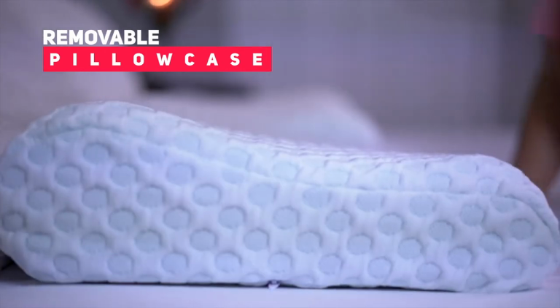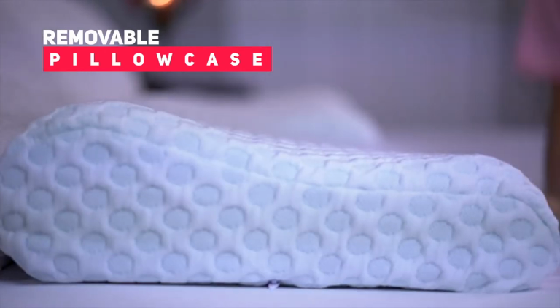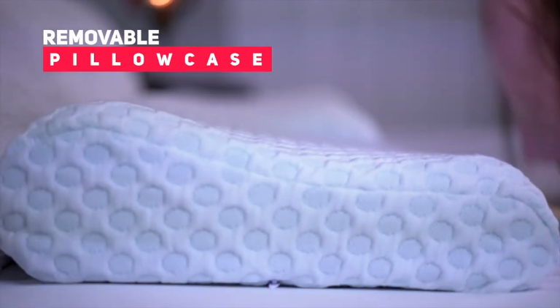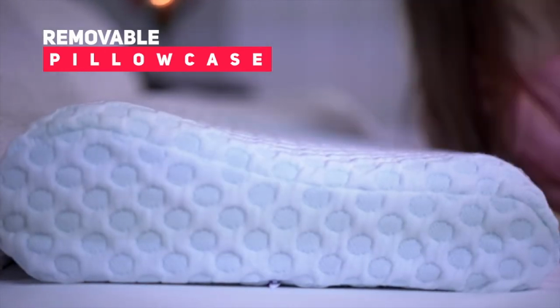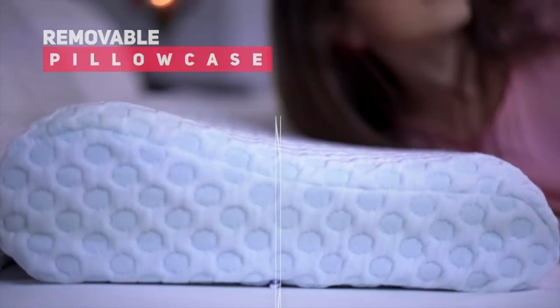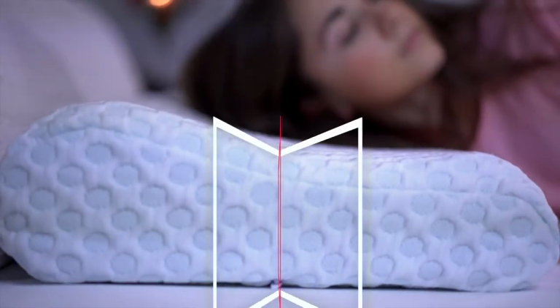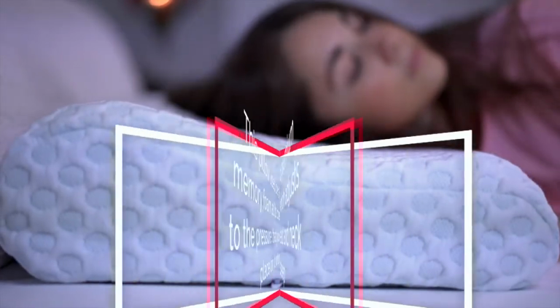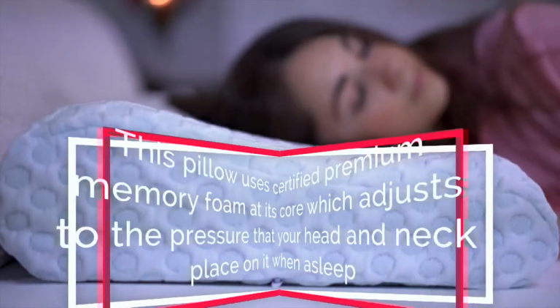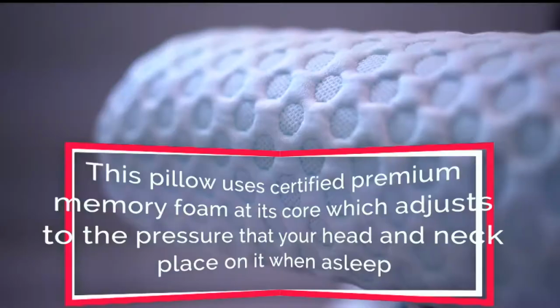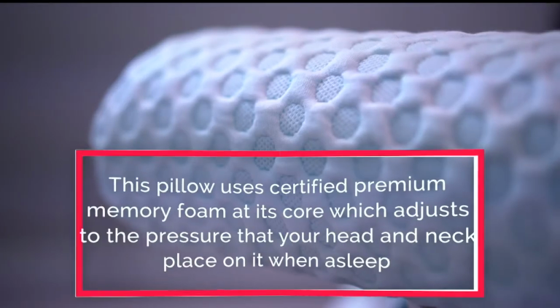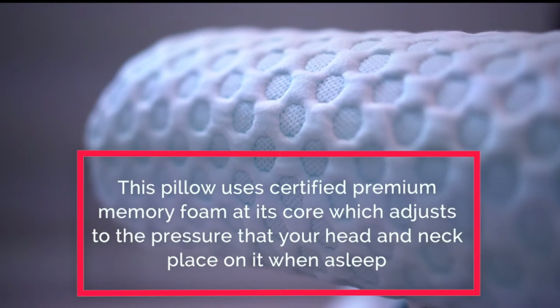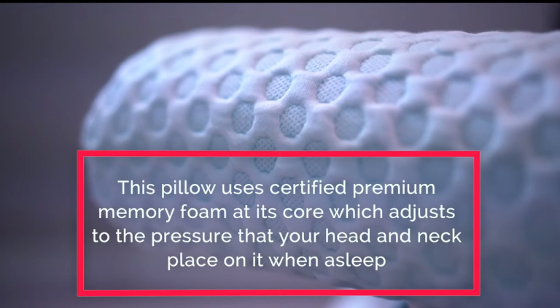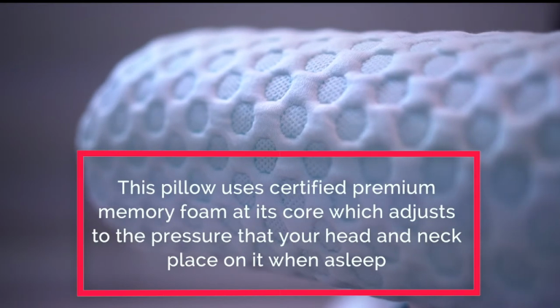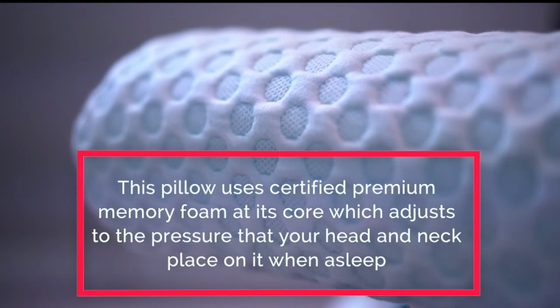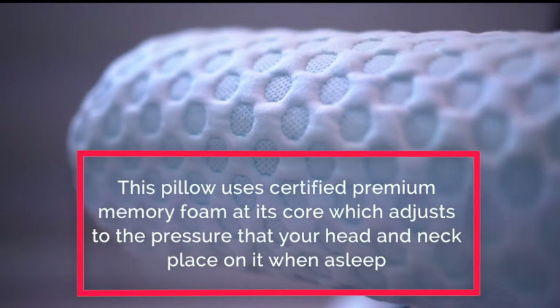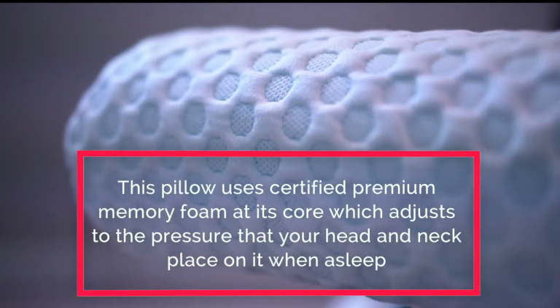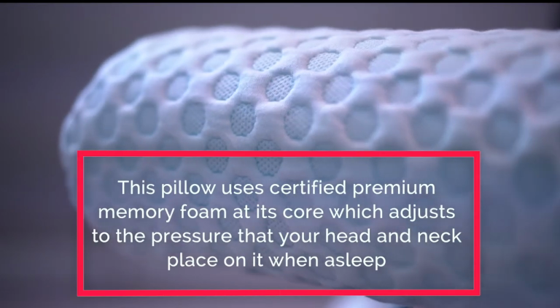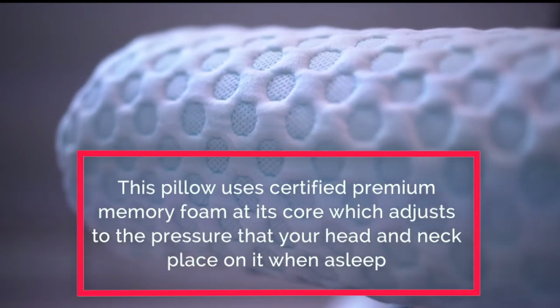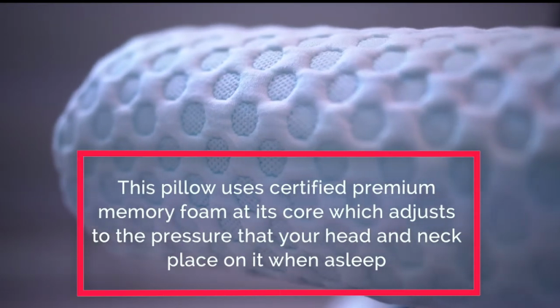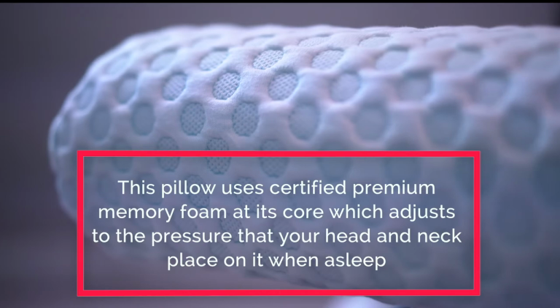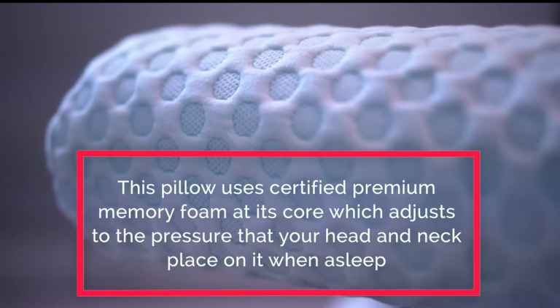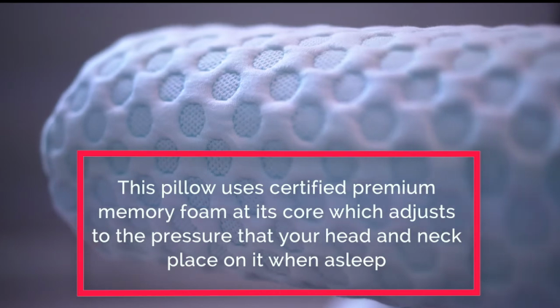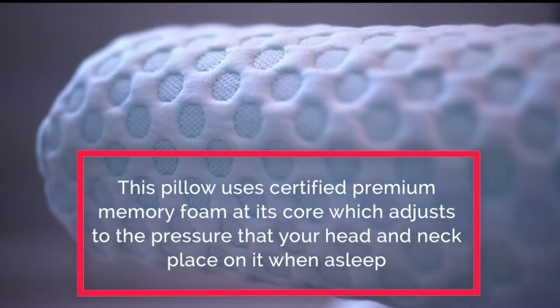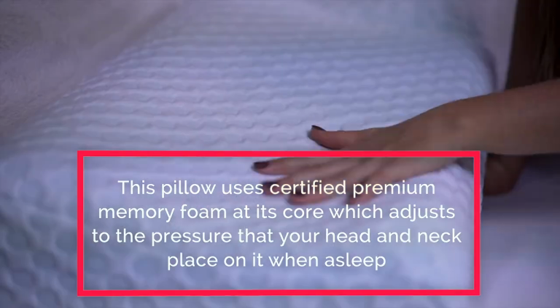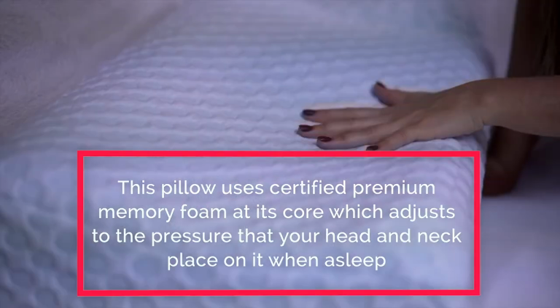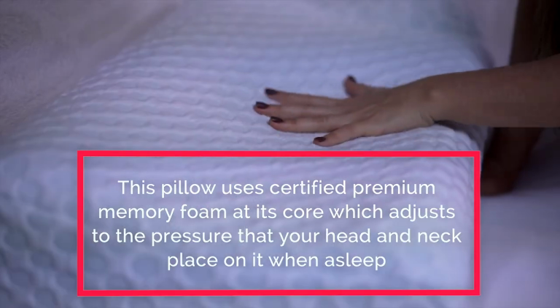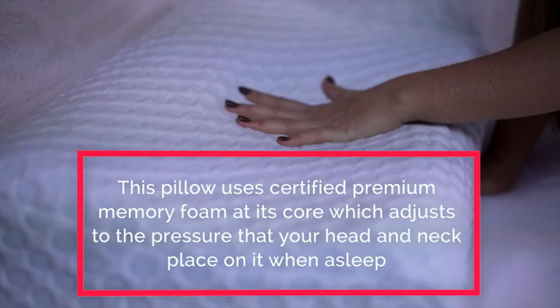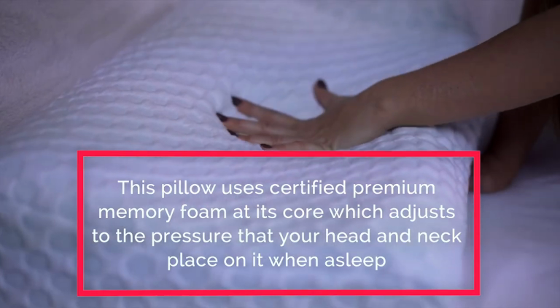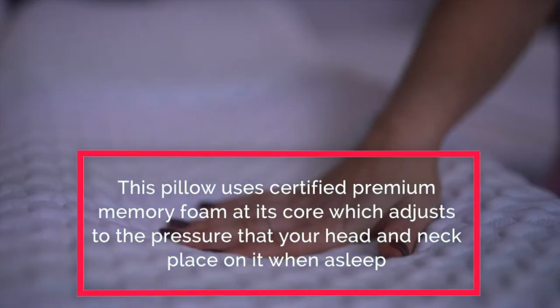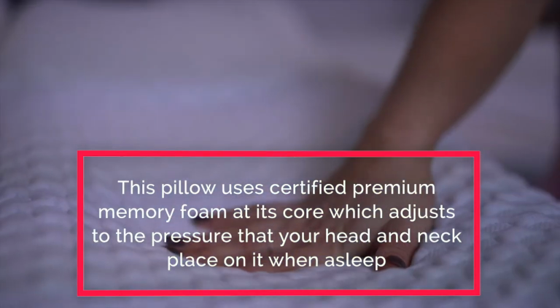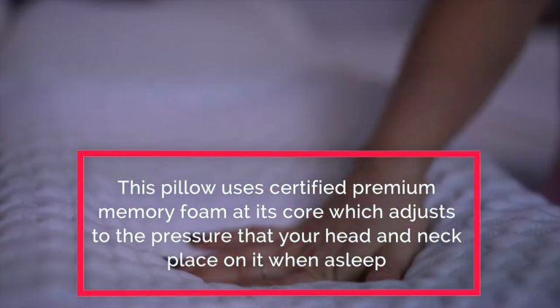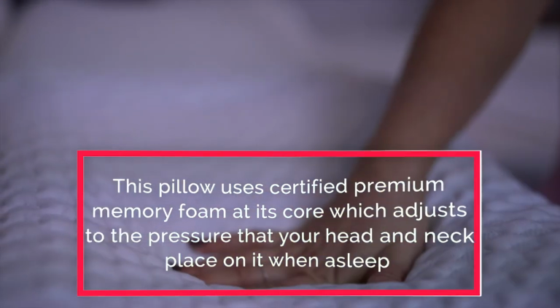This pillow uses certified premium memory foam at its core, which adjusts to the pressure that your head and neck place on it when asleep.